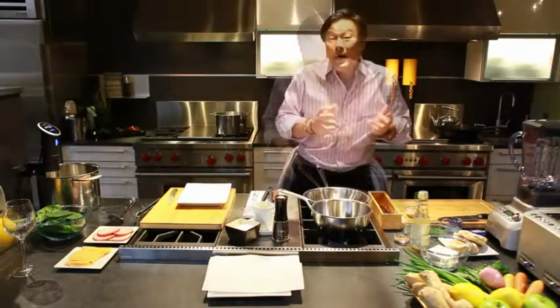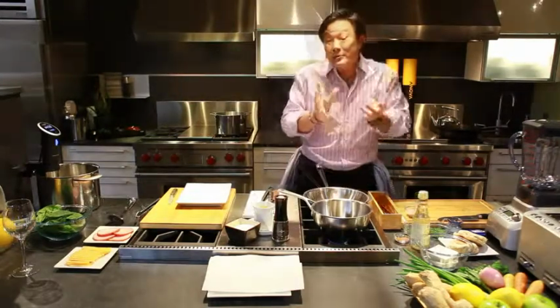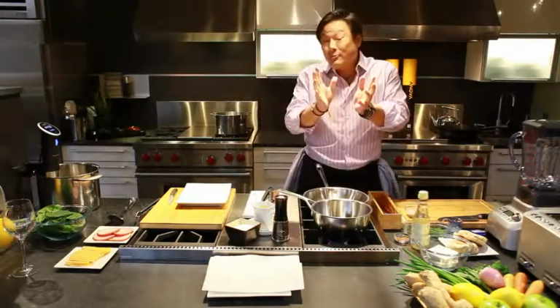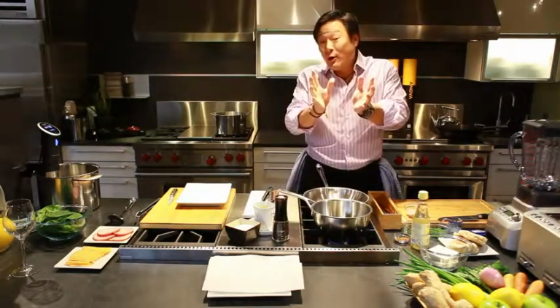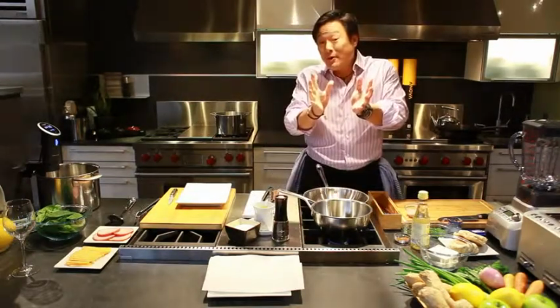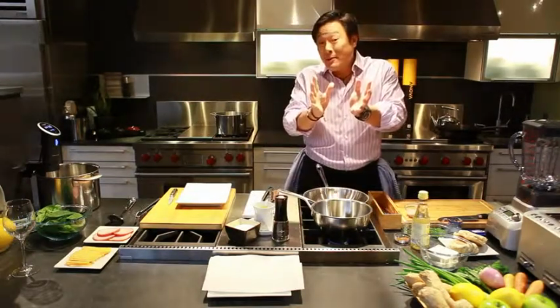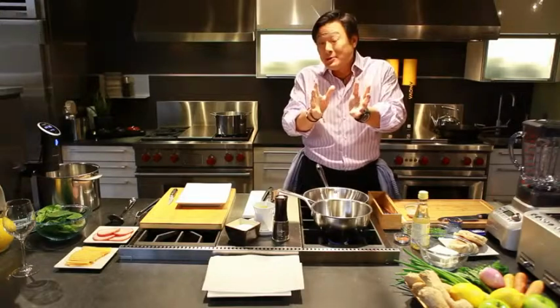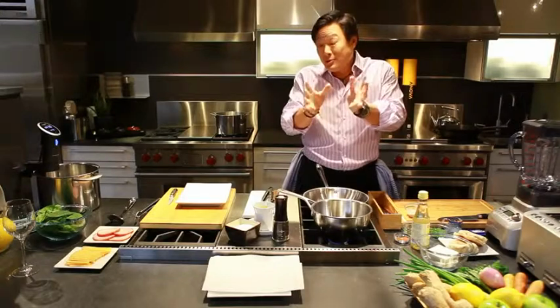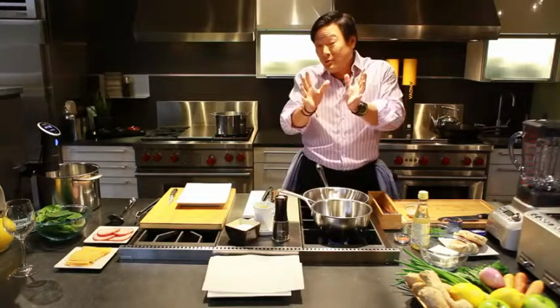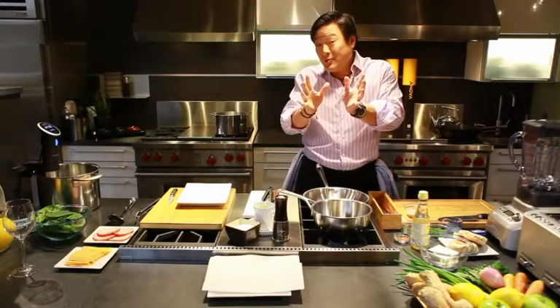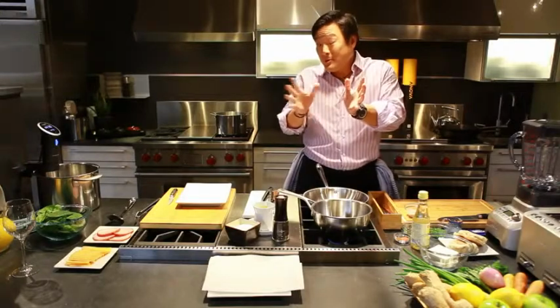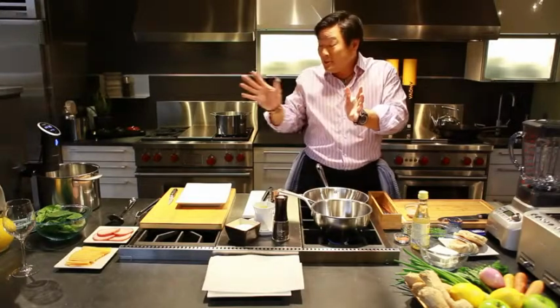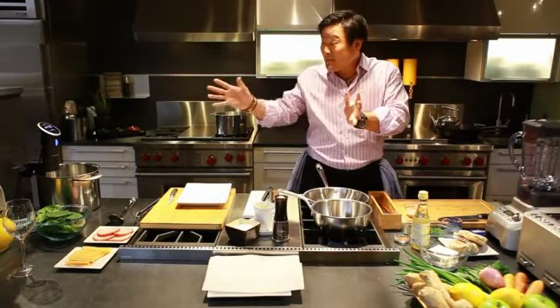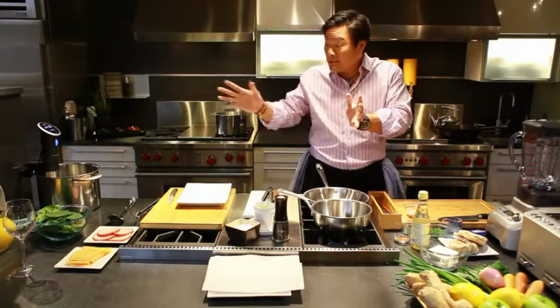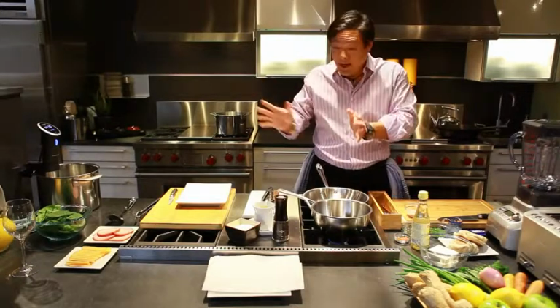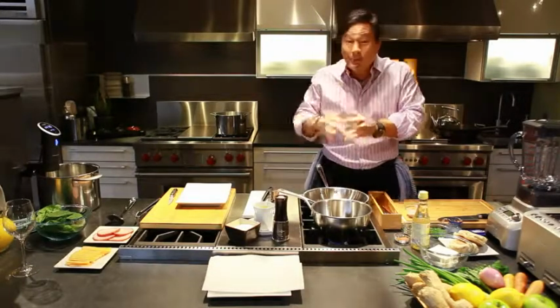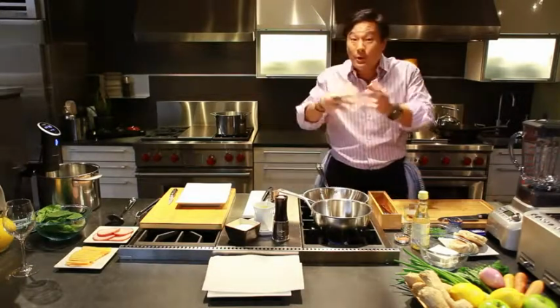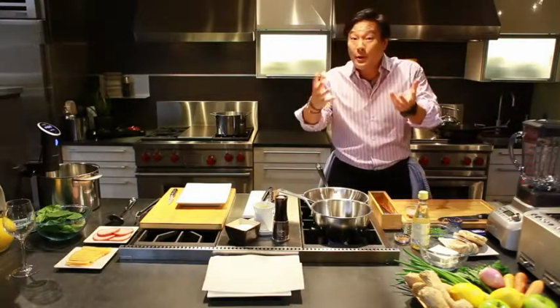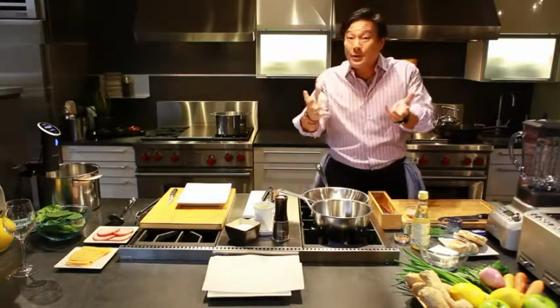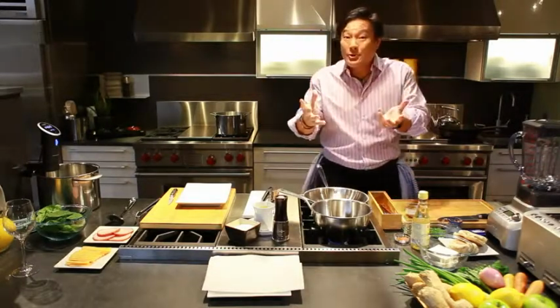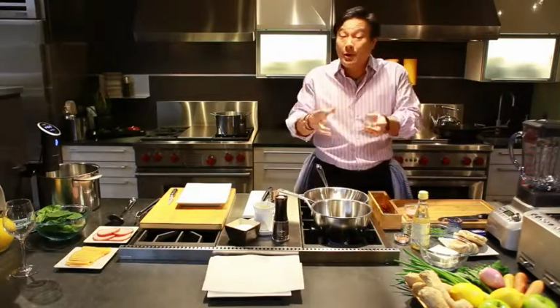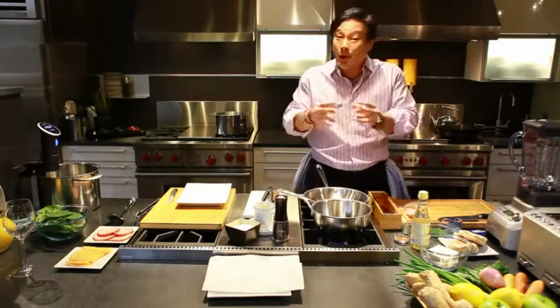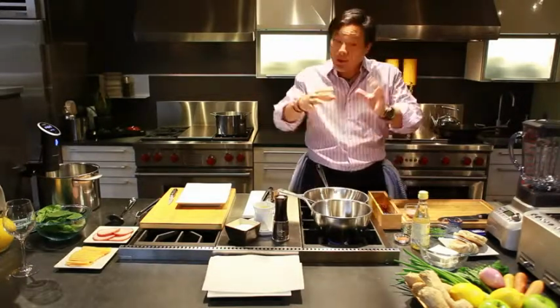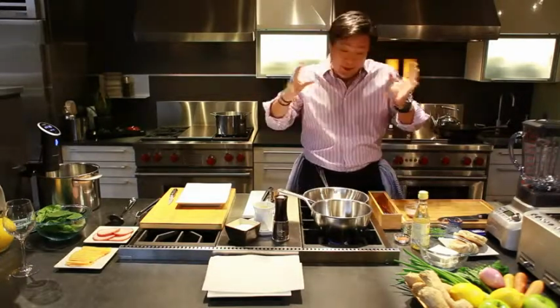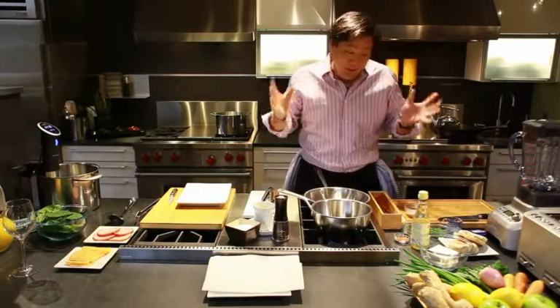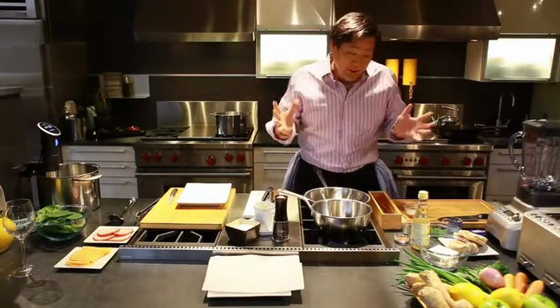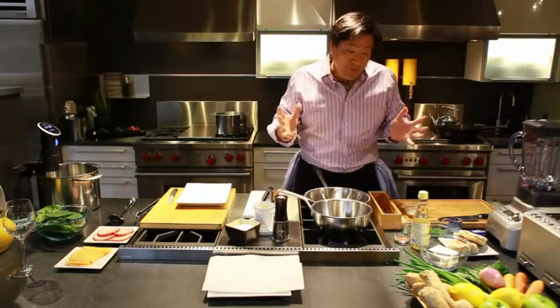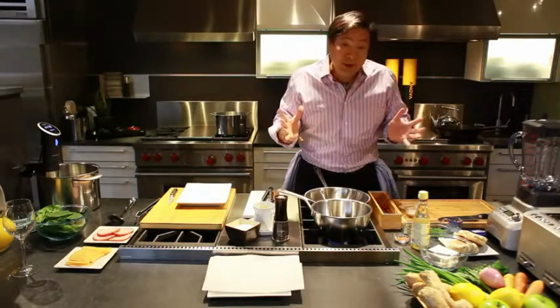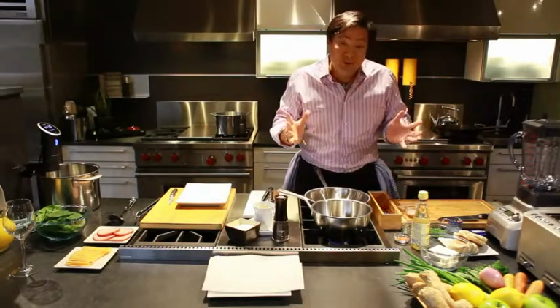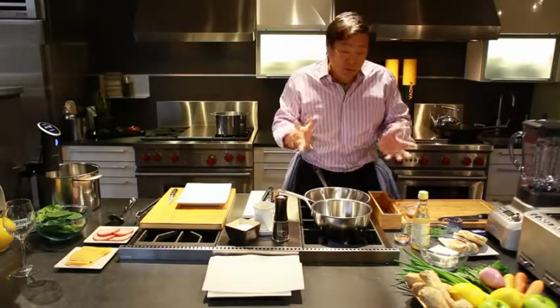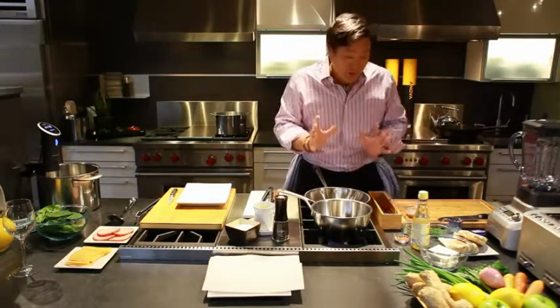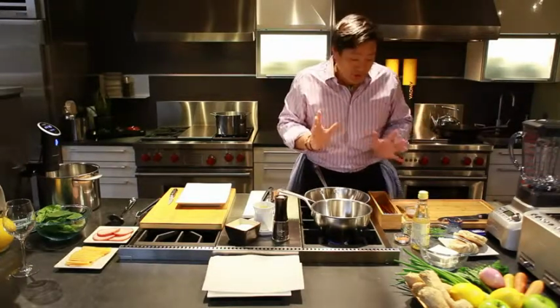It's been 45 minutes, so there's 15 minutes left on these eggs. We can go ahead and get started on everything else with this dish.